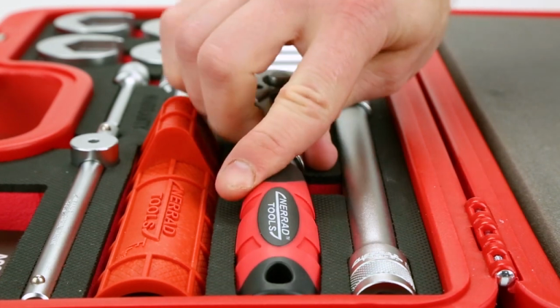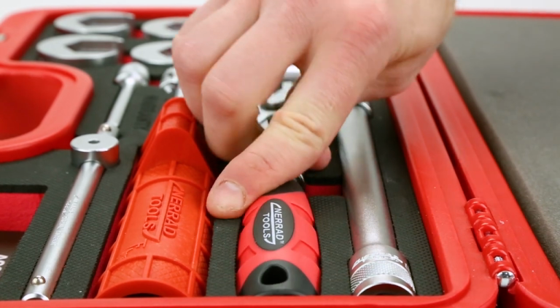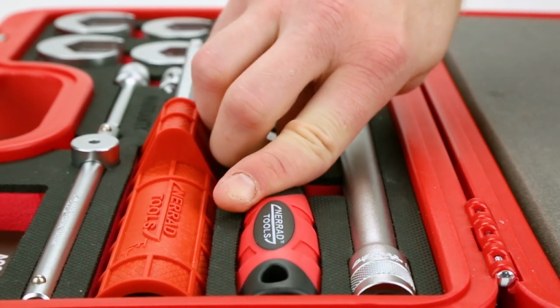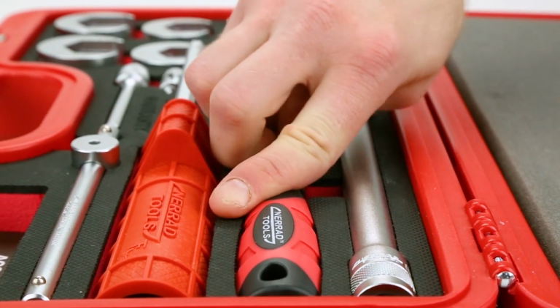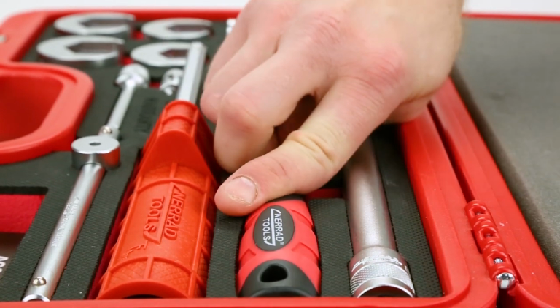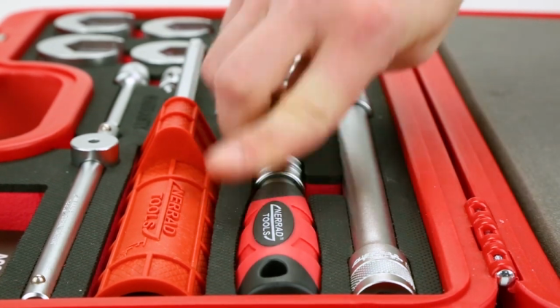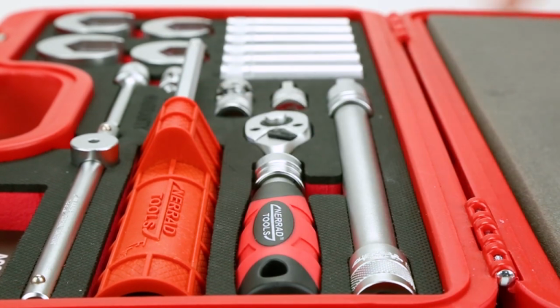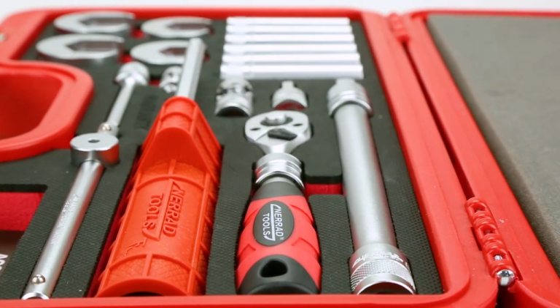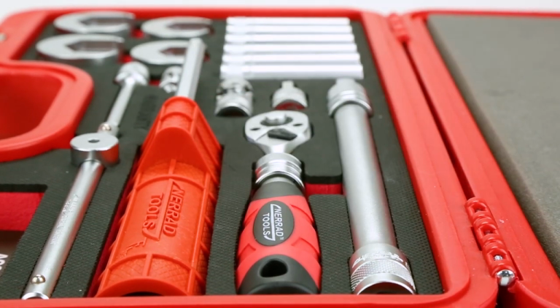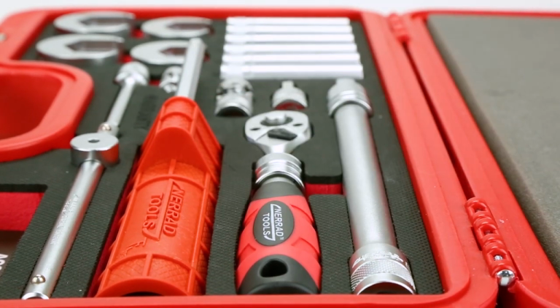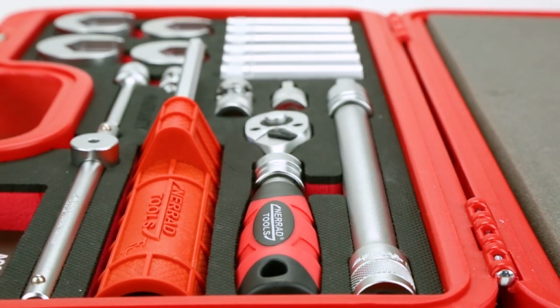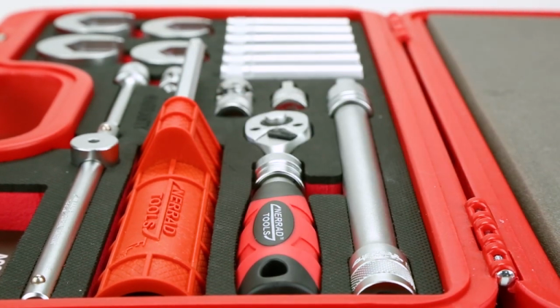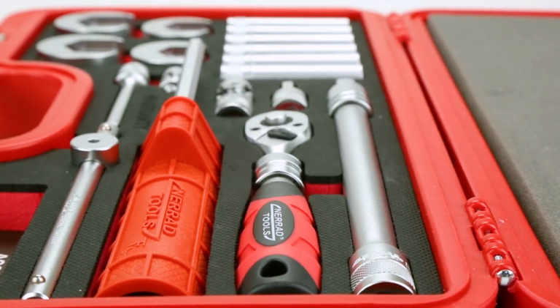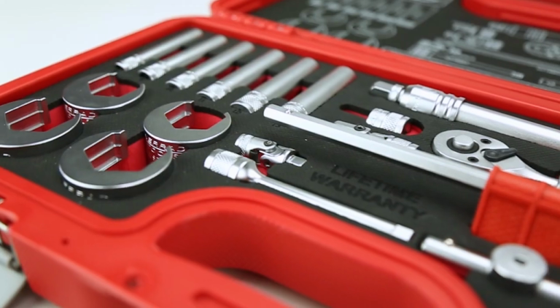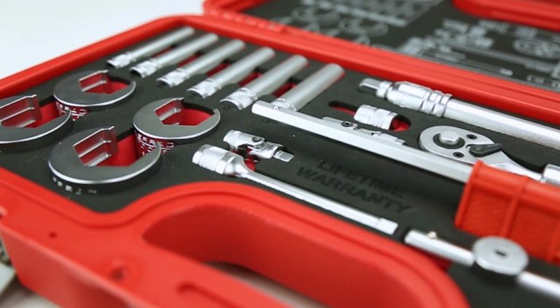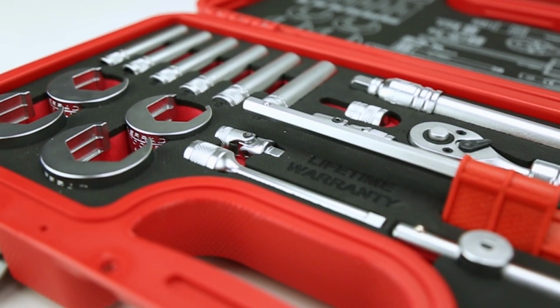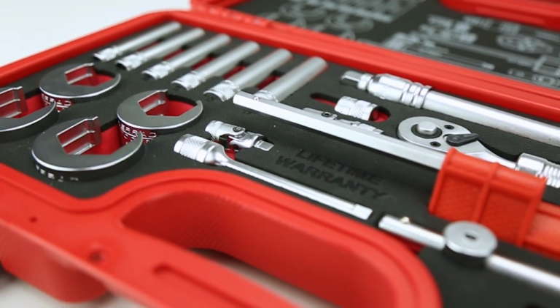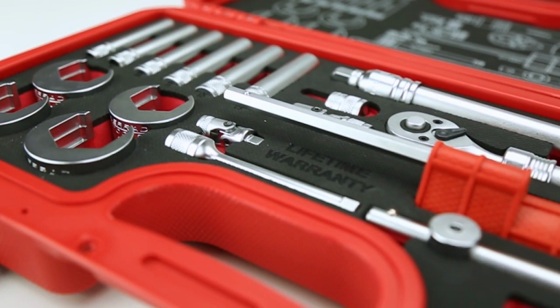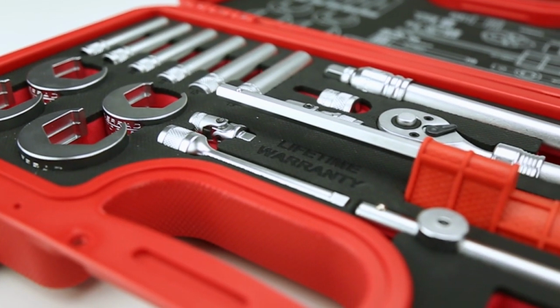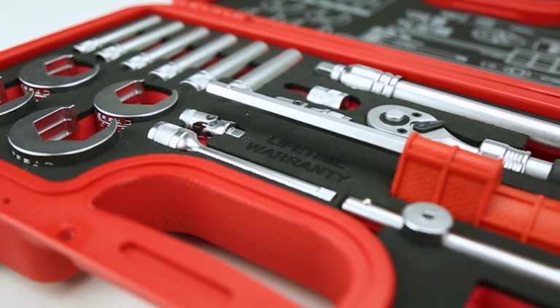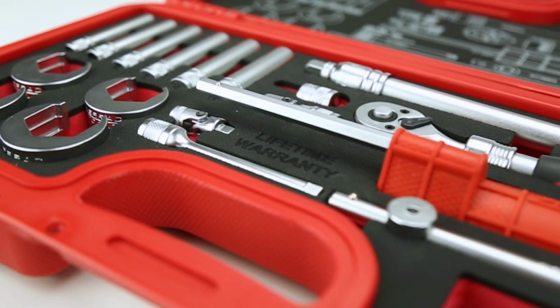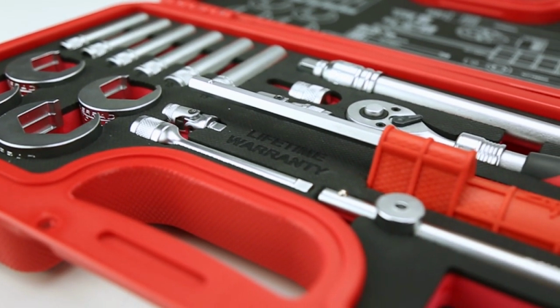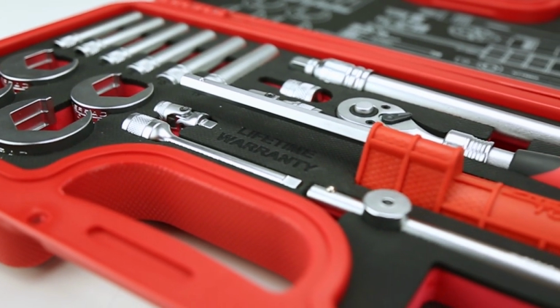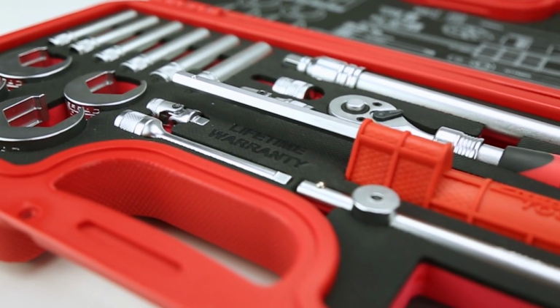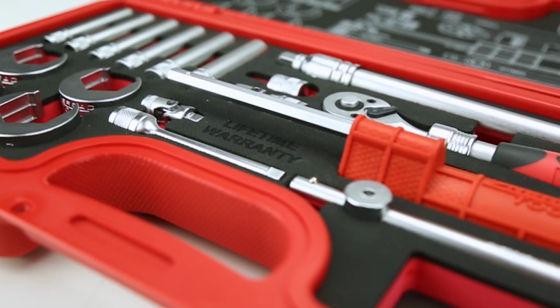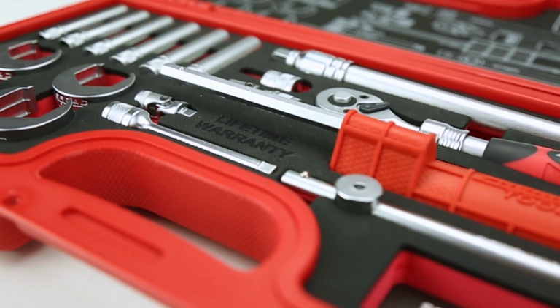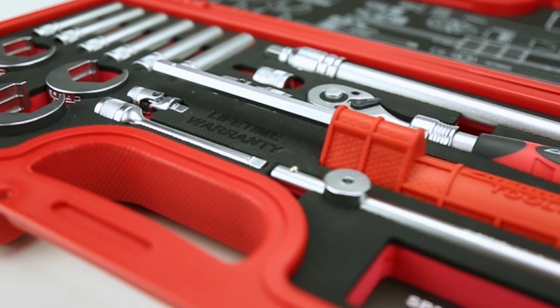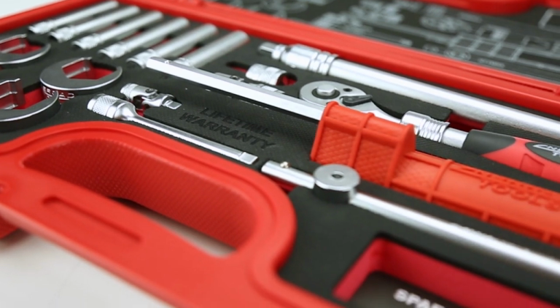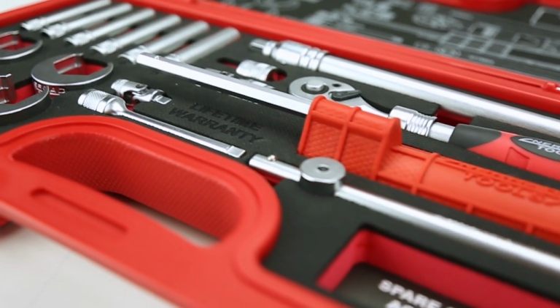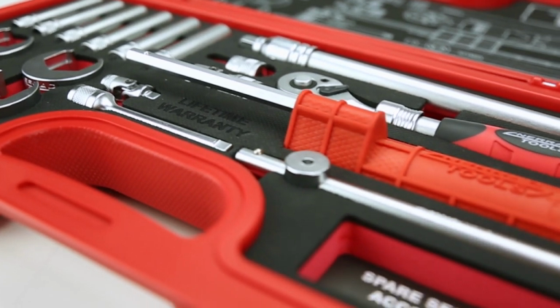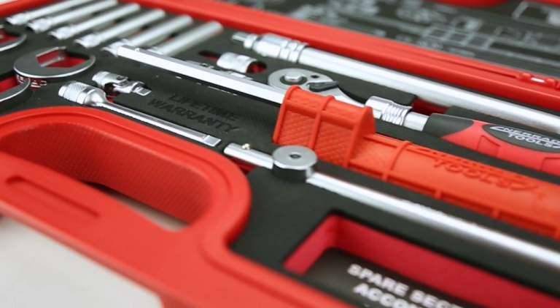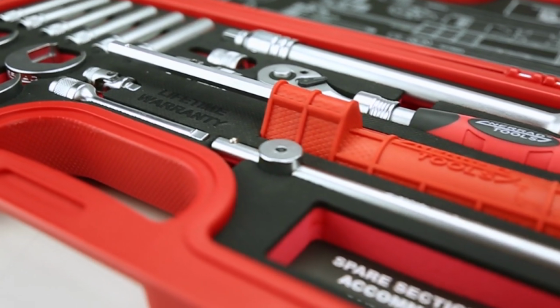Internally, you will notice everything fits nicely in the moulded insert, preventing your tools from moving around freely.